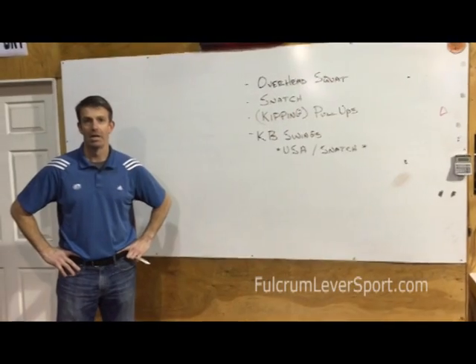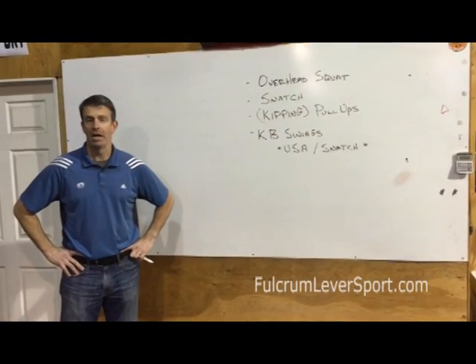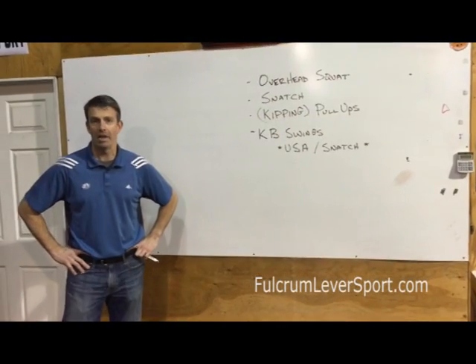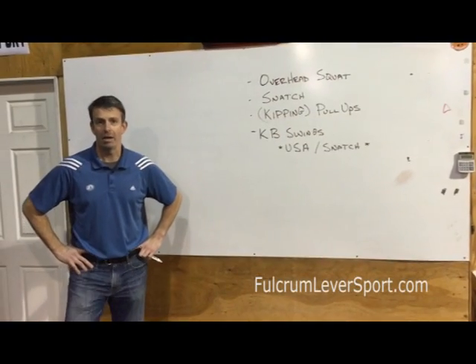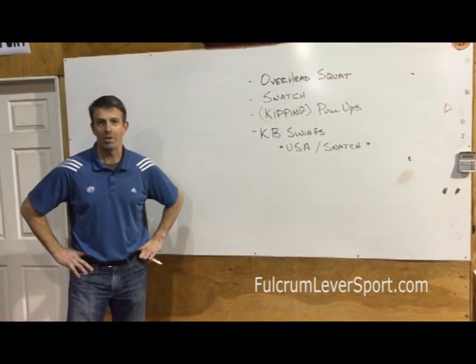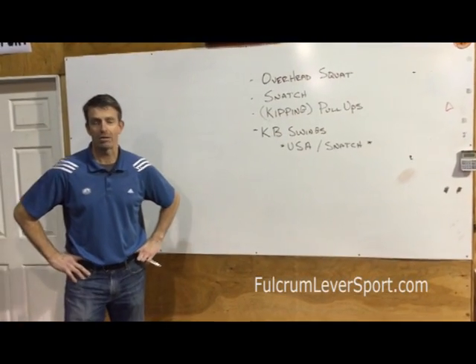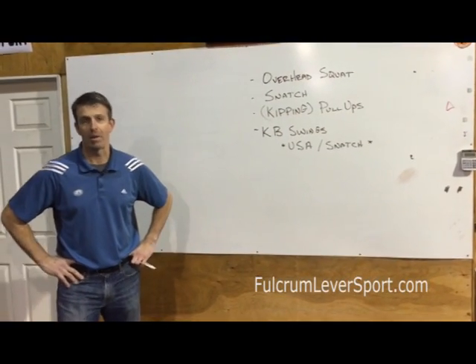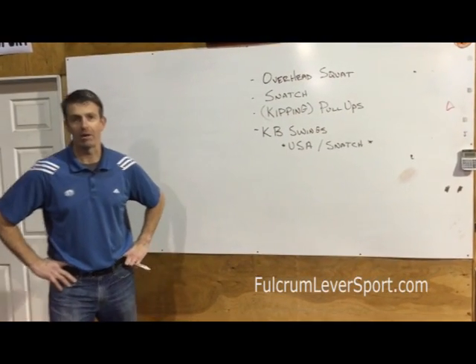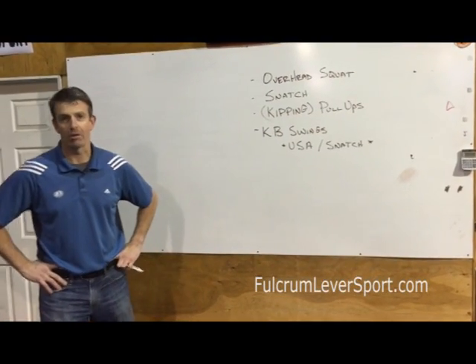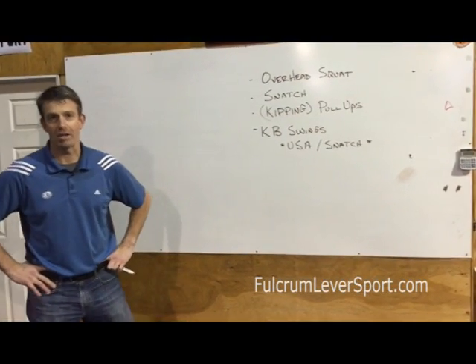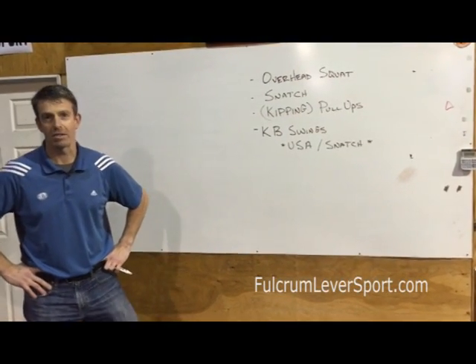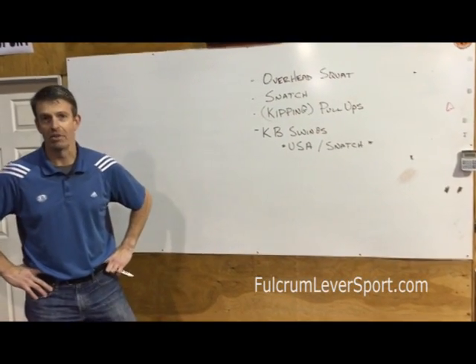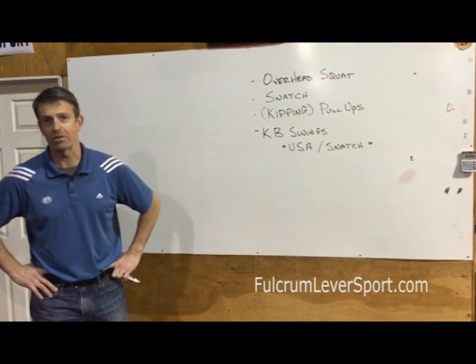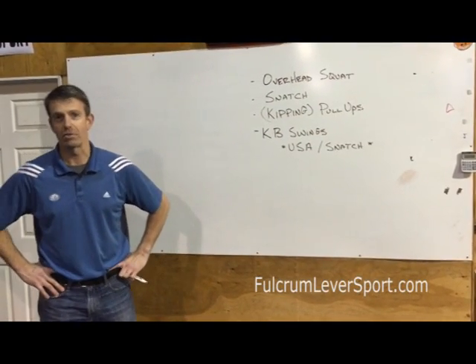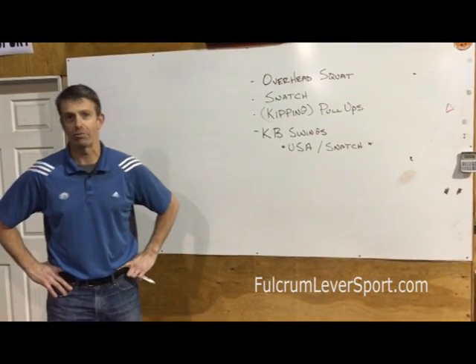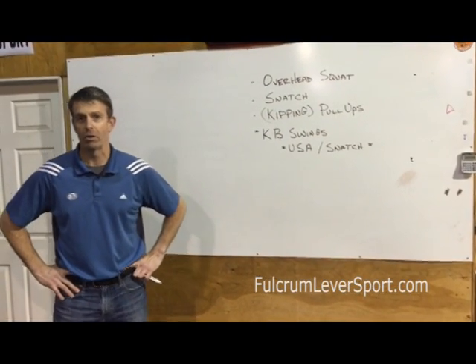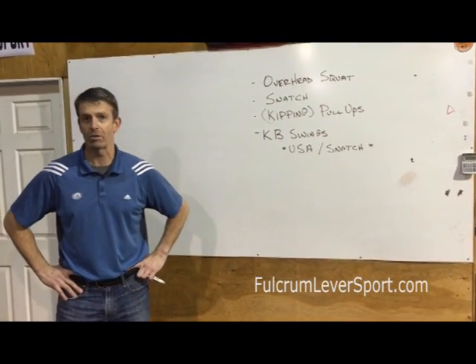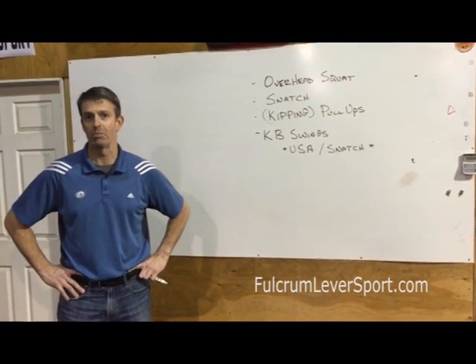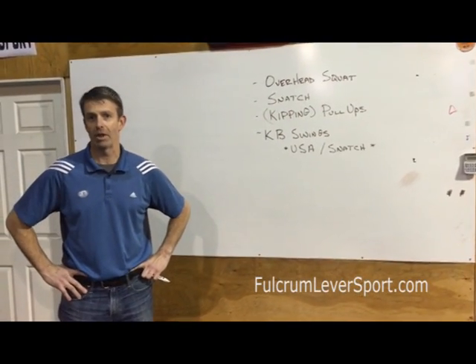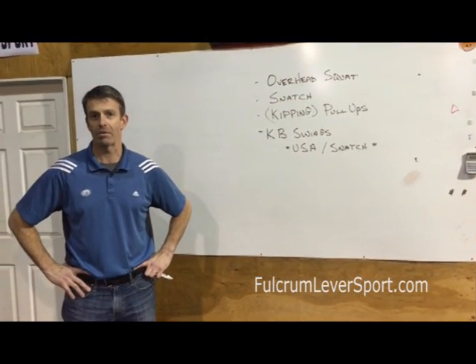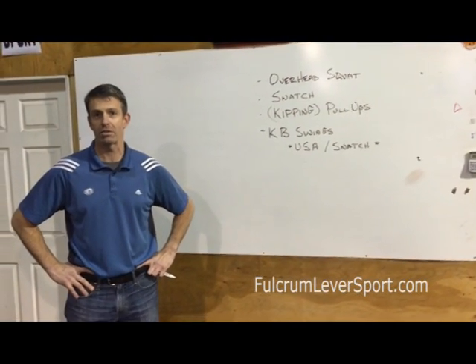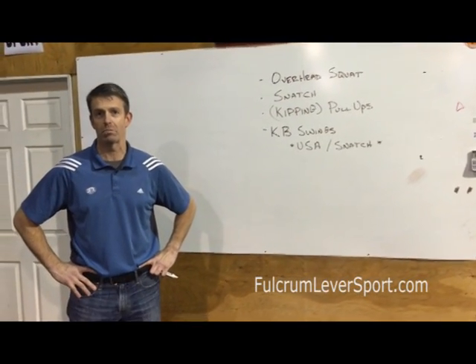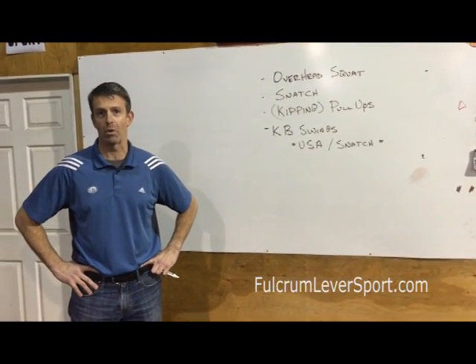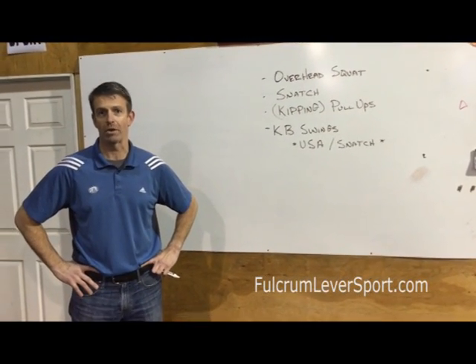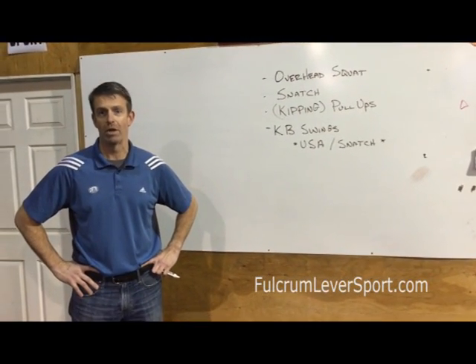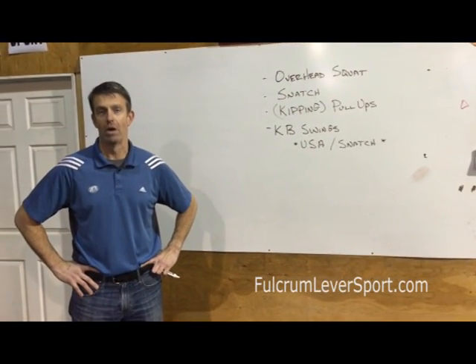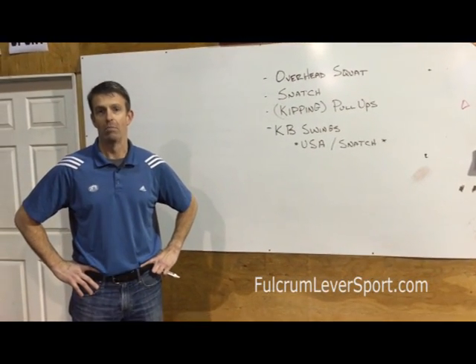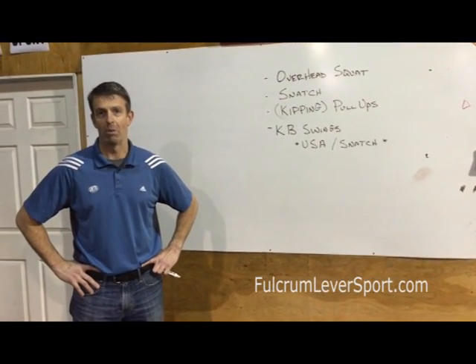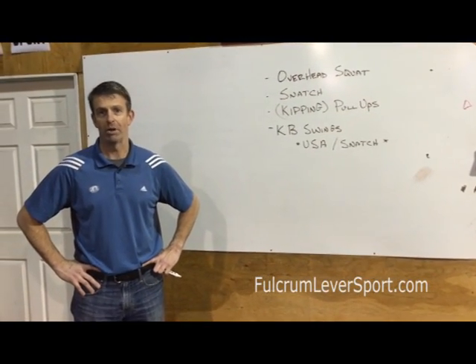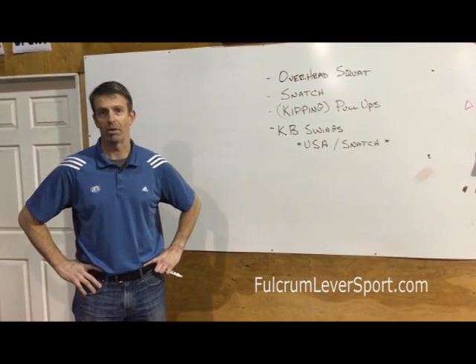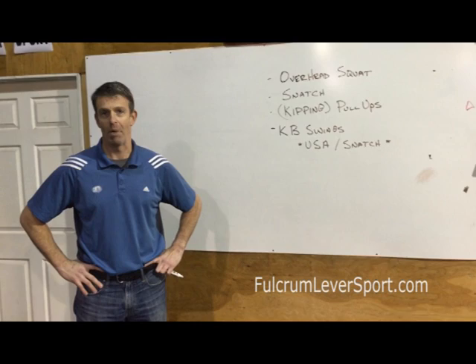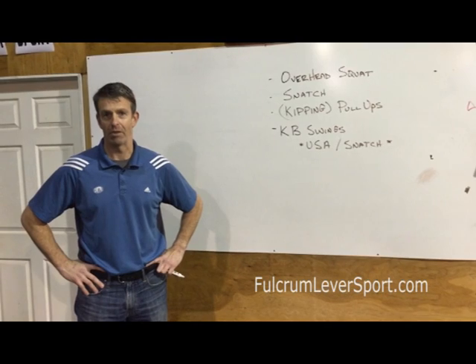Hey, I'm Dr. Michael Ross and this is your Fulcrum Lever Sport Moment of the Month.